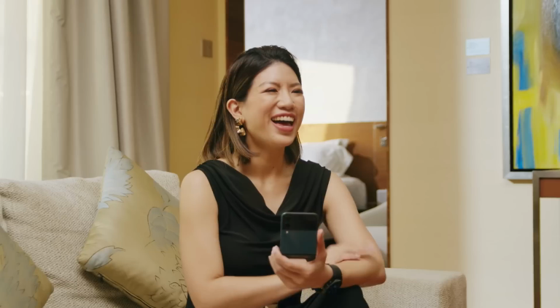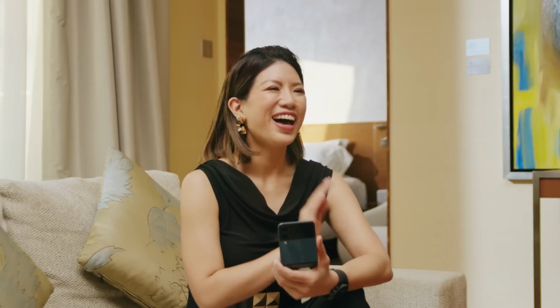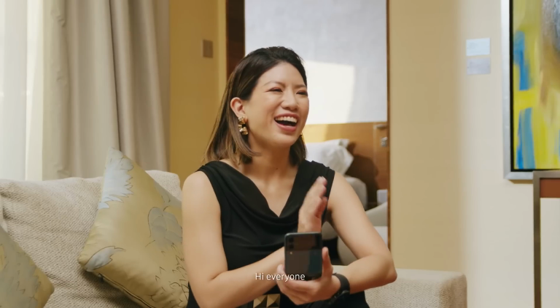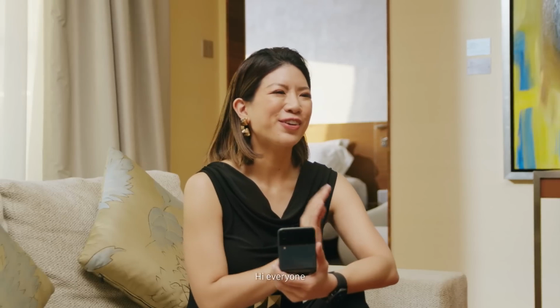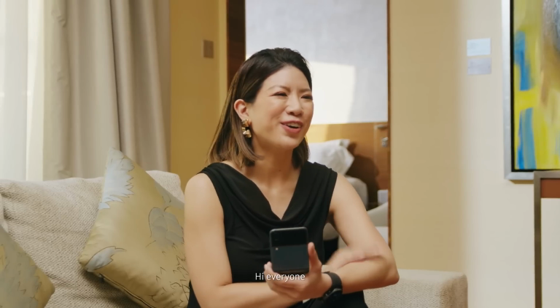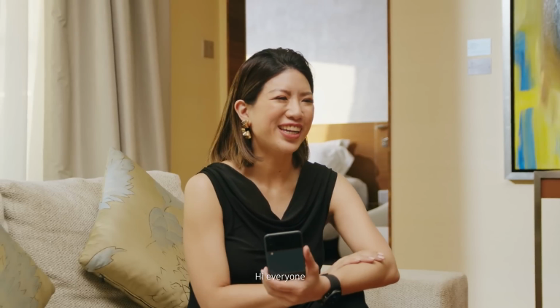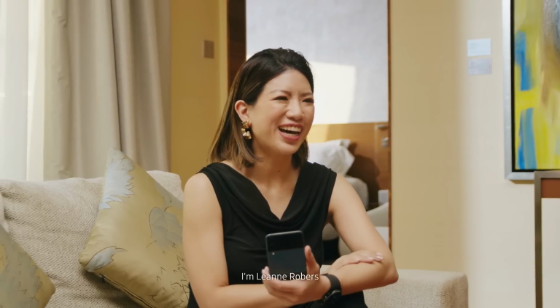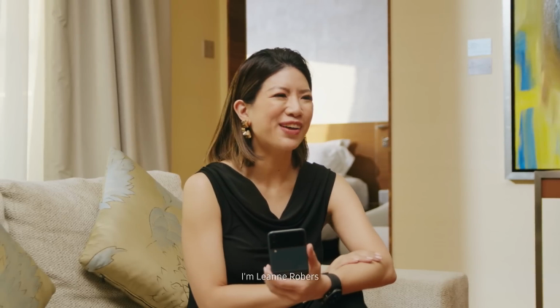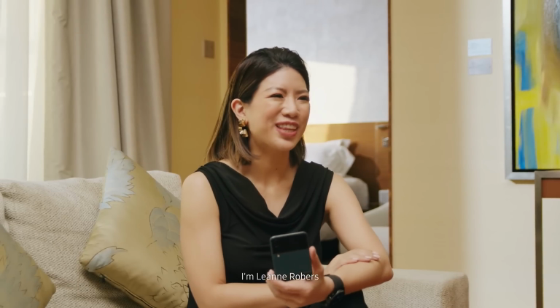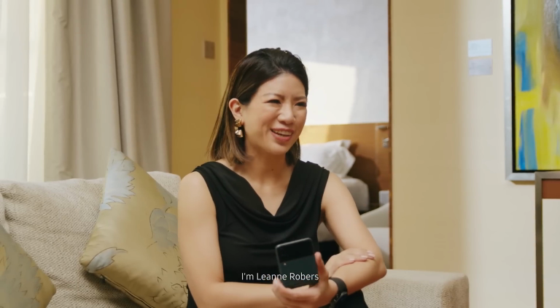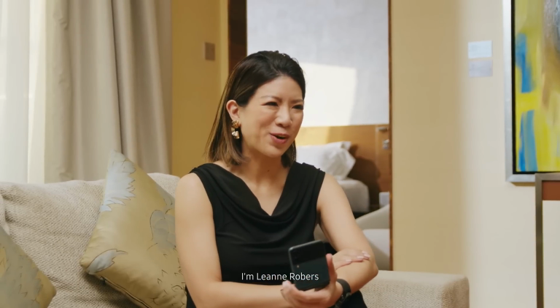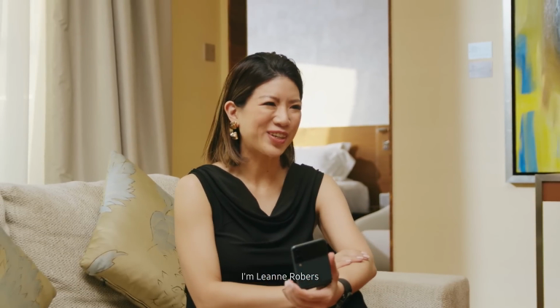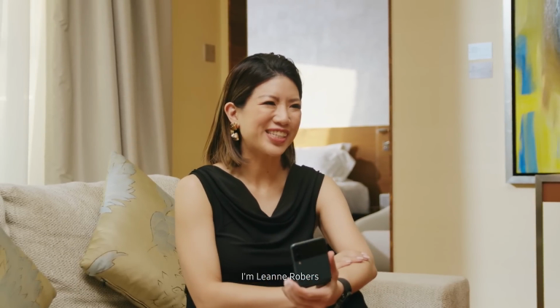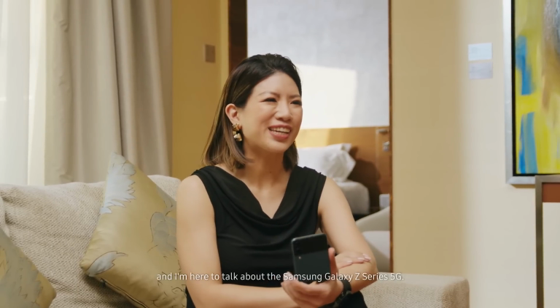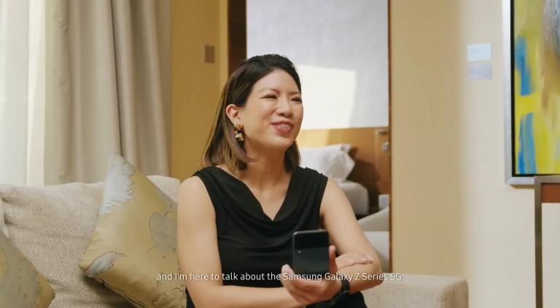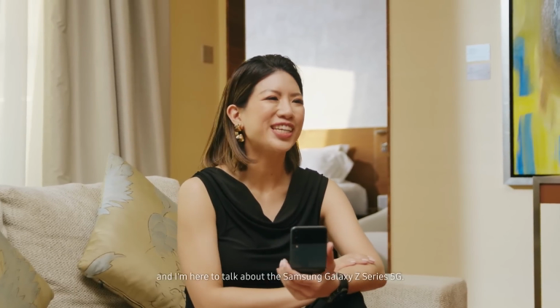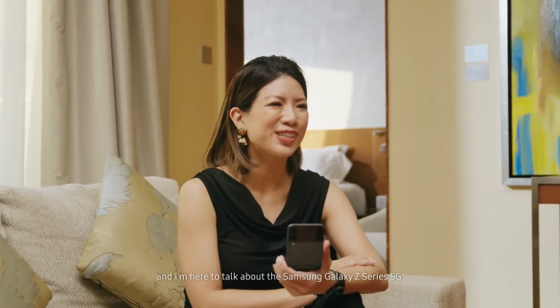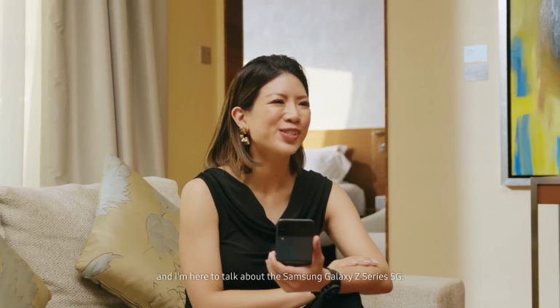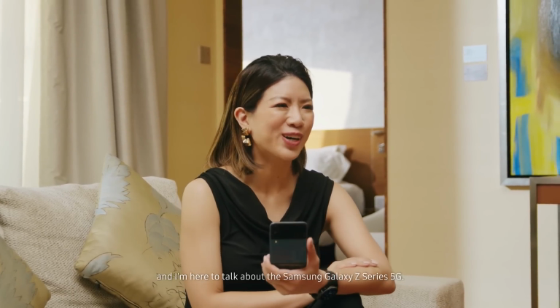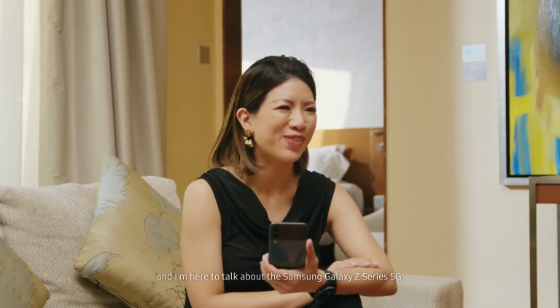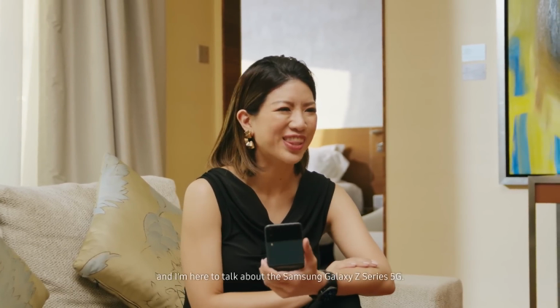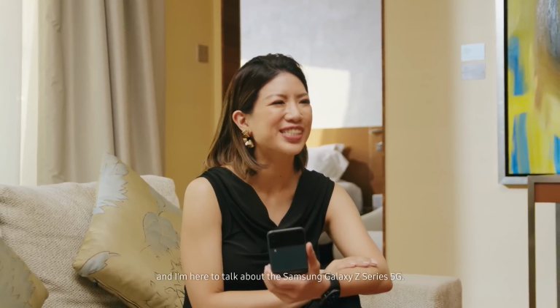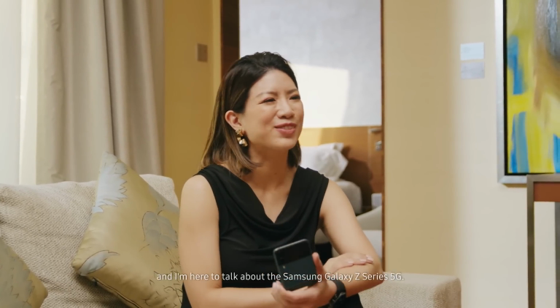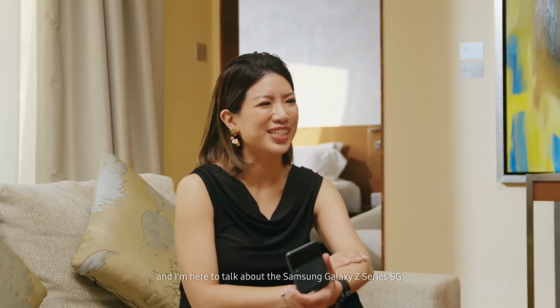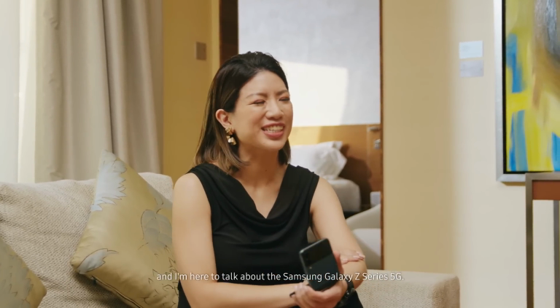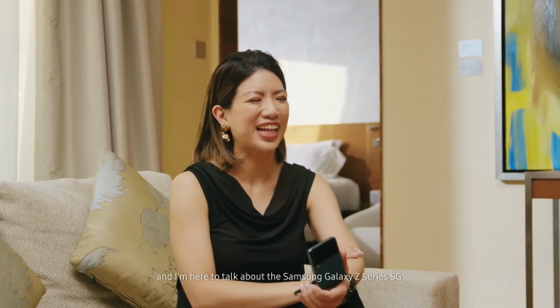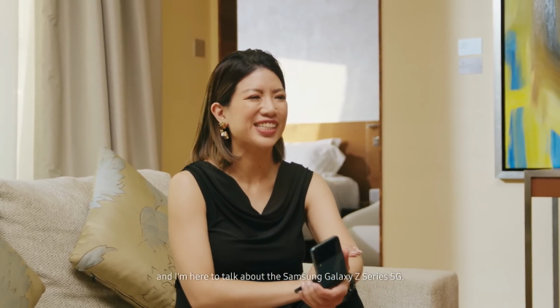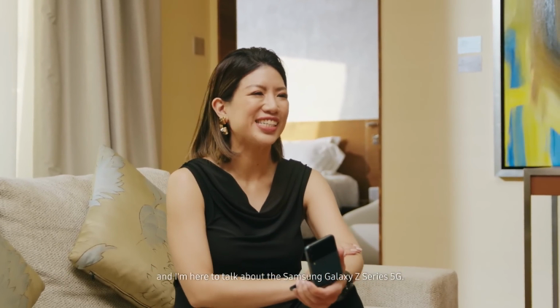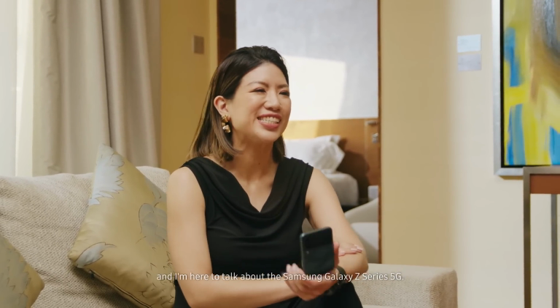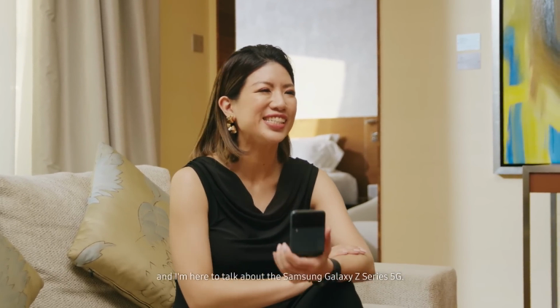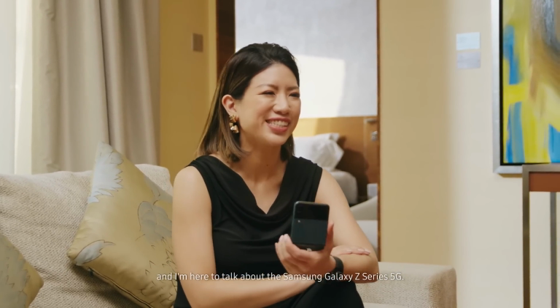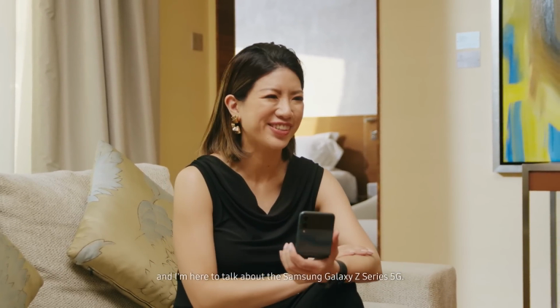Hi everyone, I'm Liane Robbers and I'm here to talk about the Samsung Galaxy Z Series.